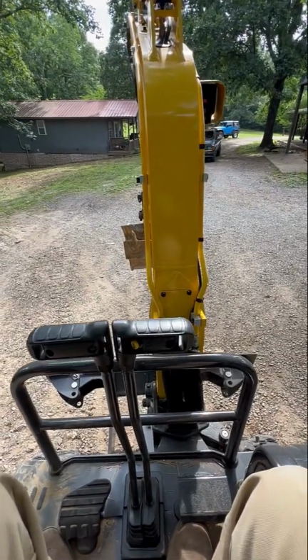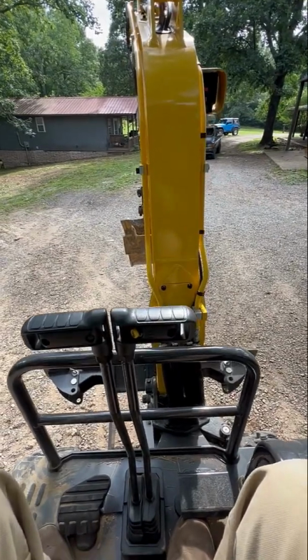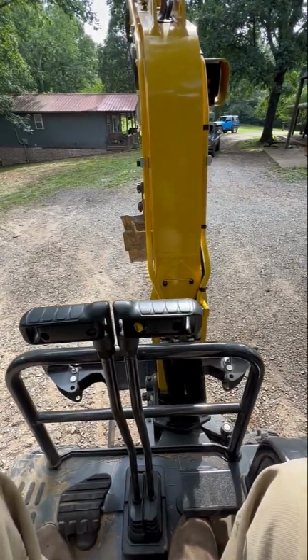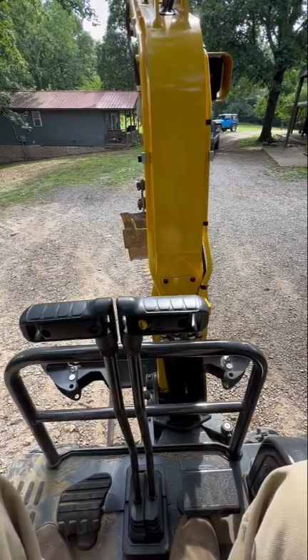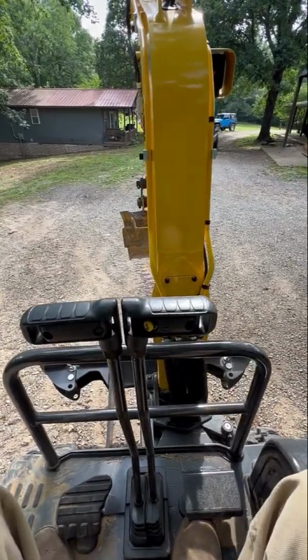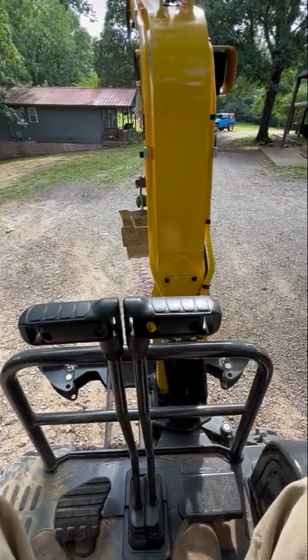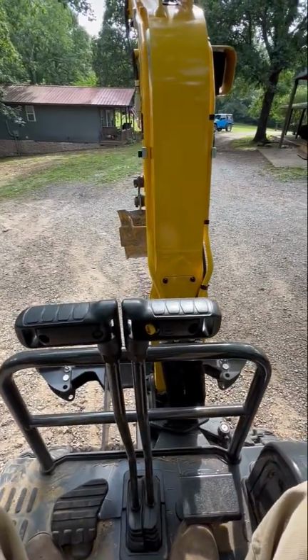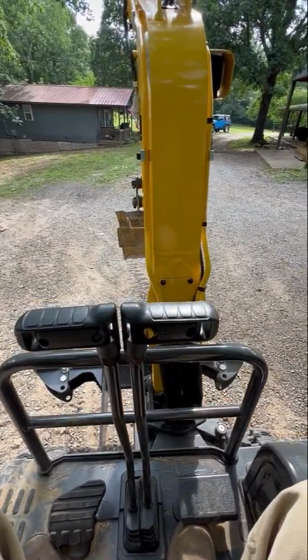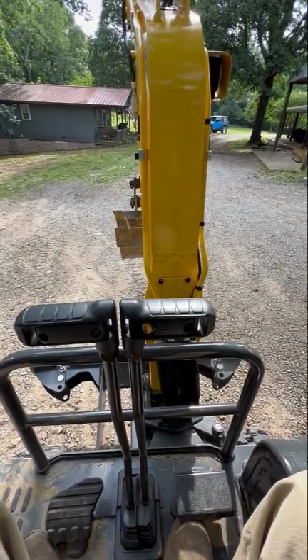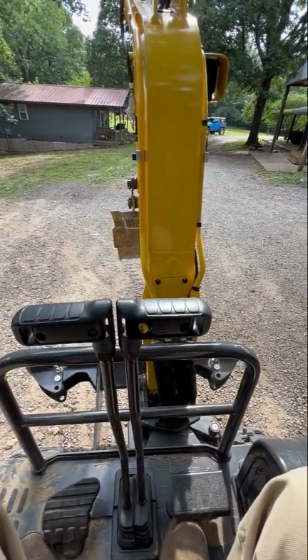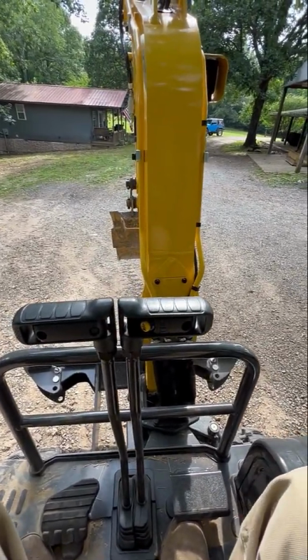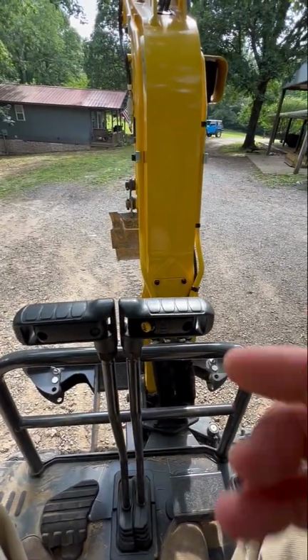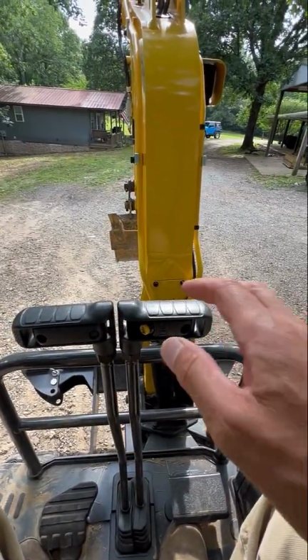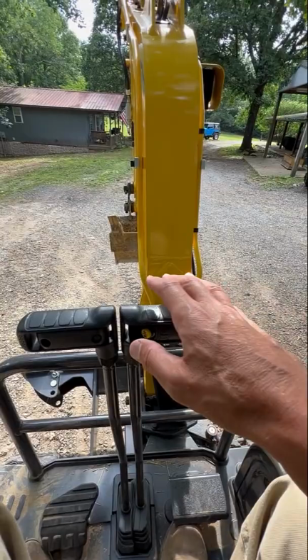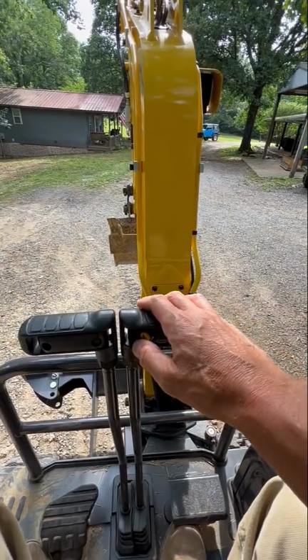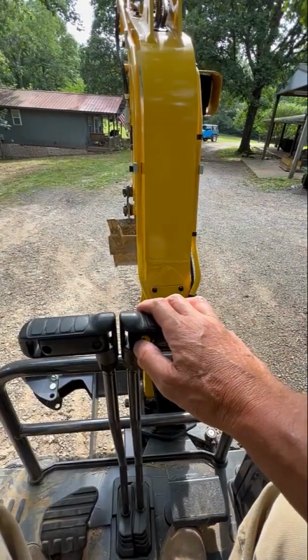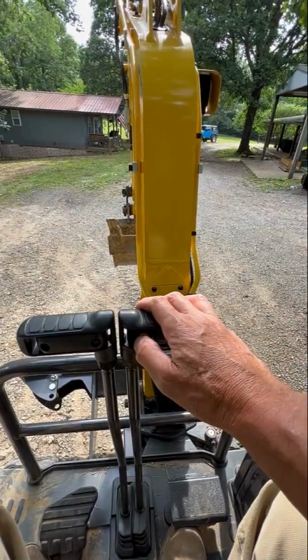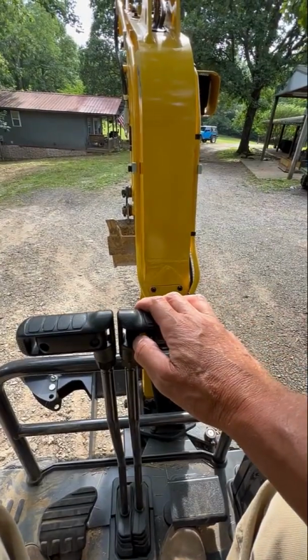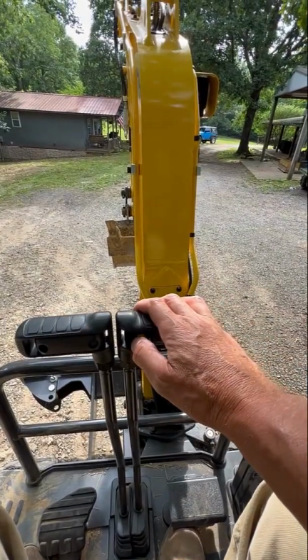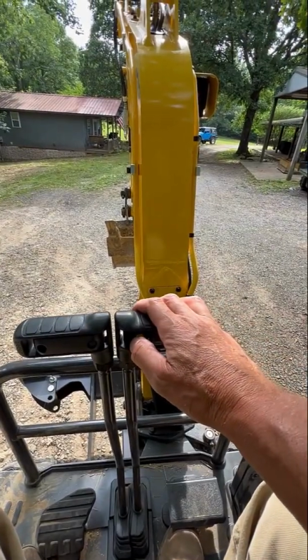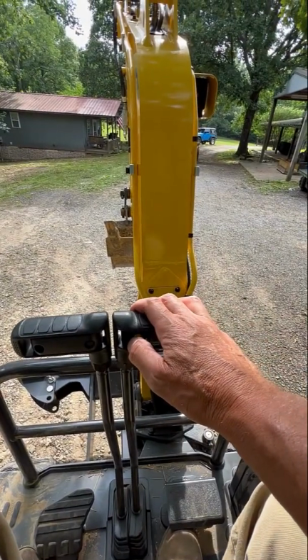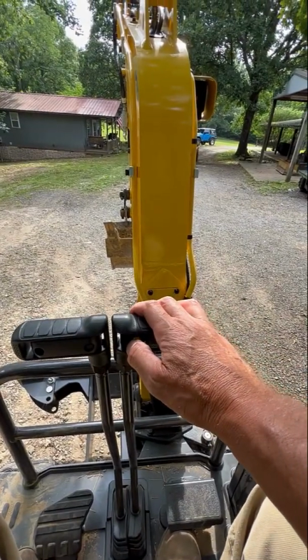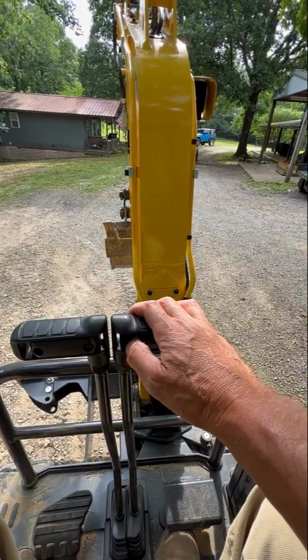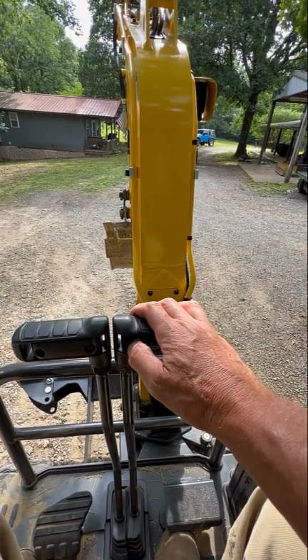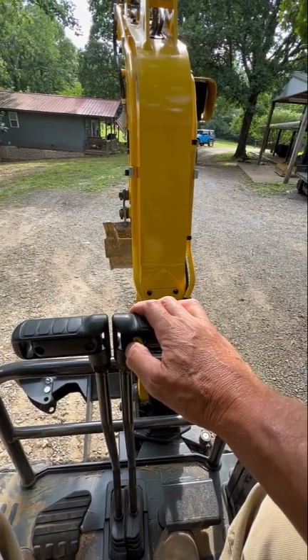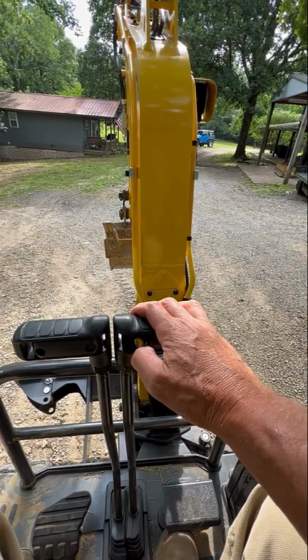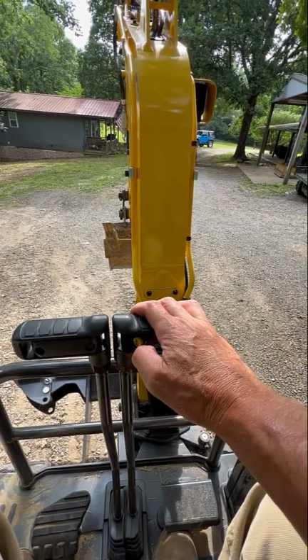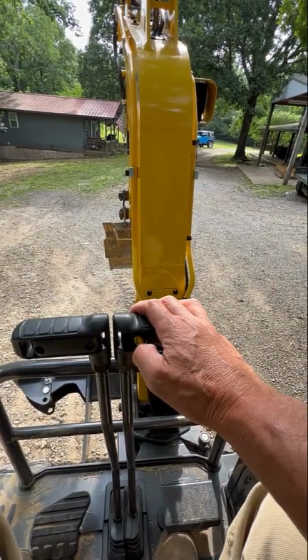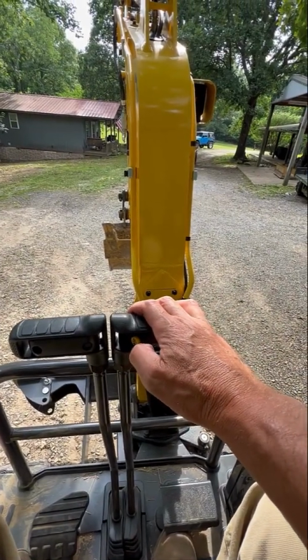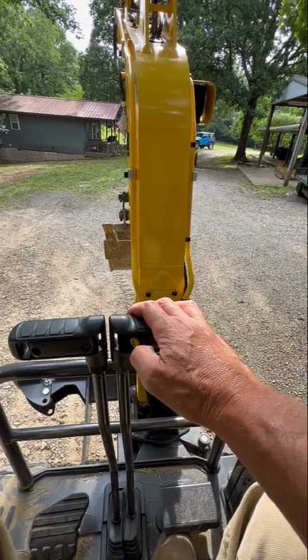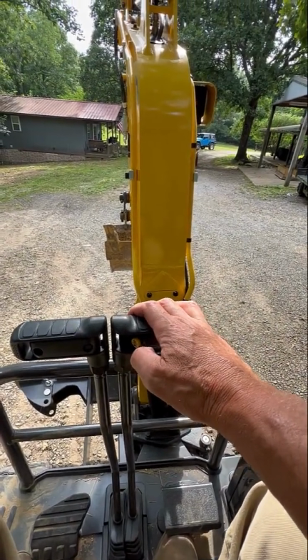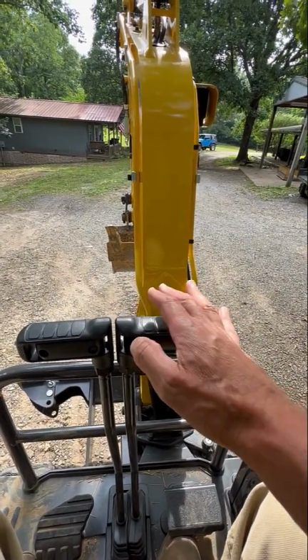Really a well thought out feature. And again, you can press this button and shift on the fly. So it's fantastic.